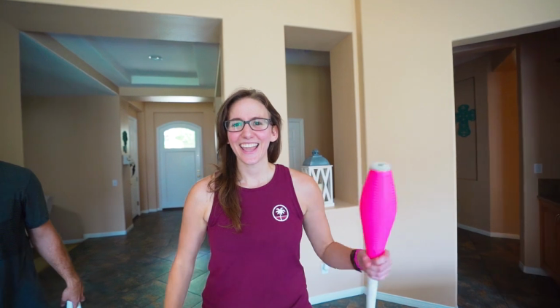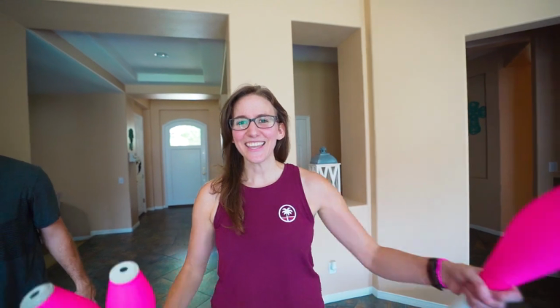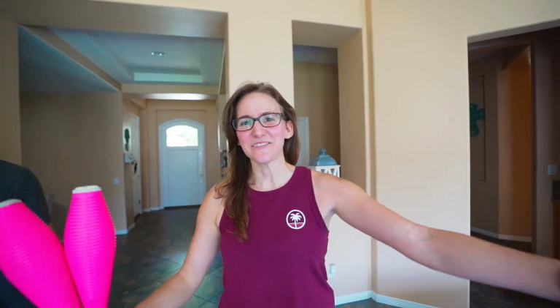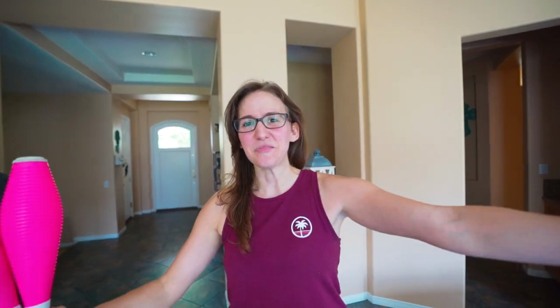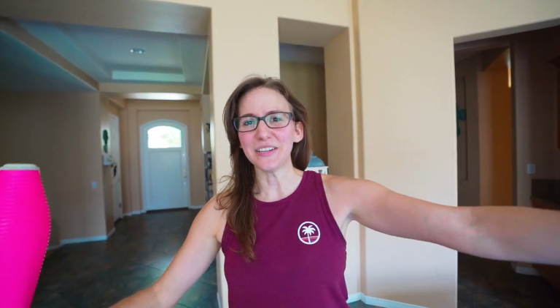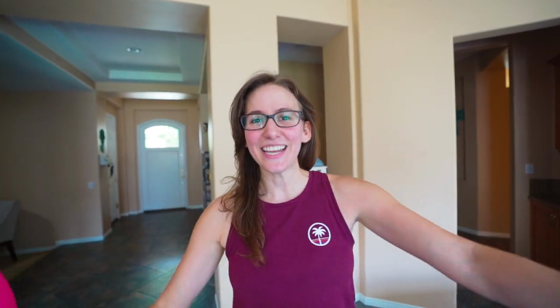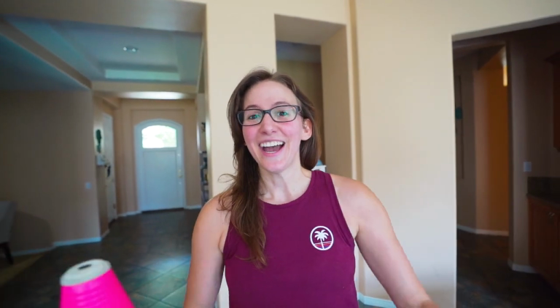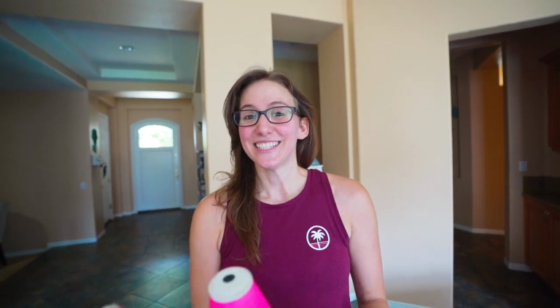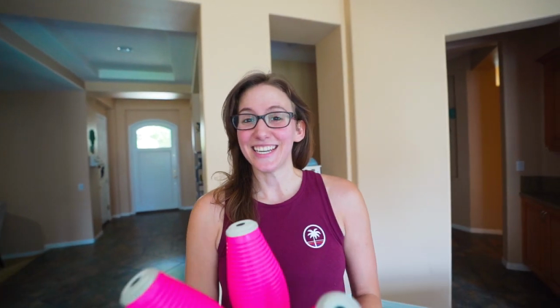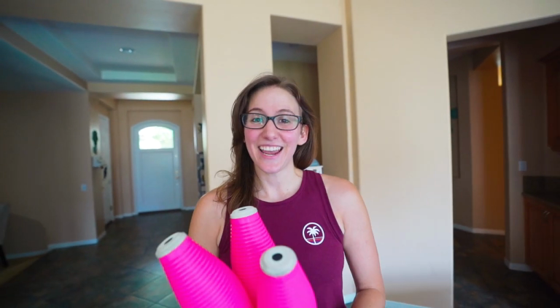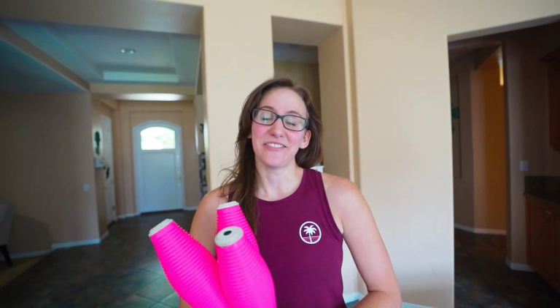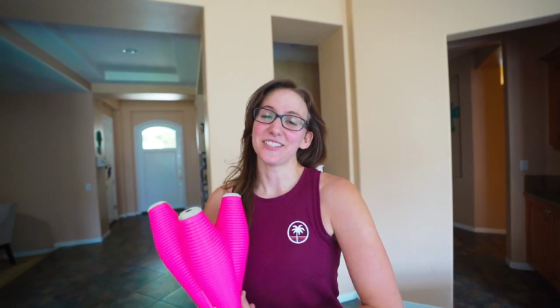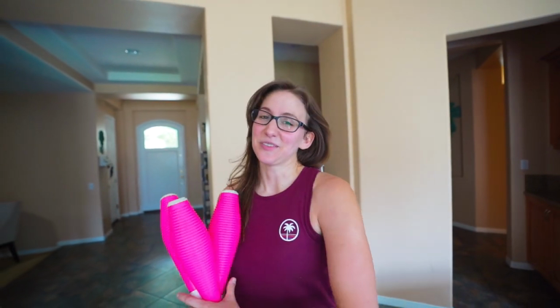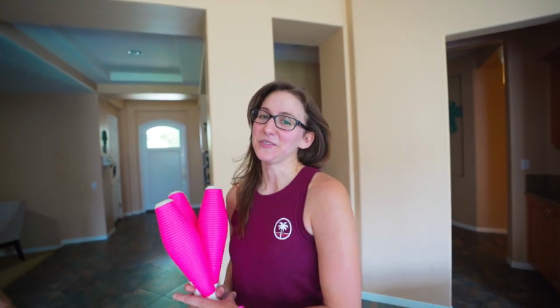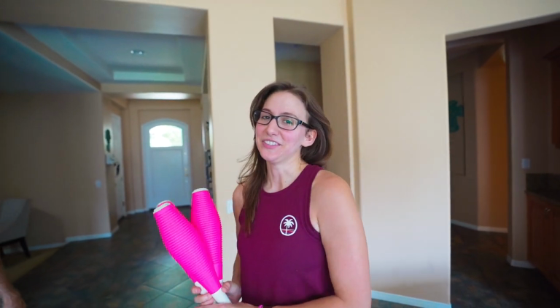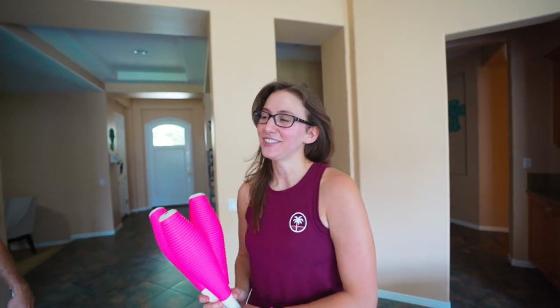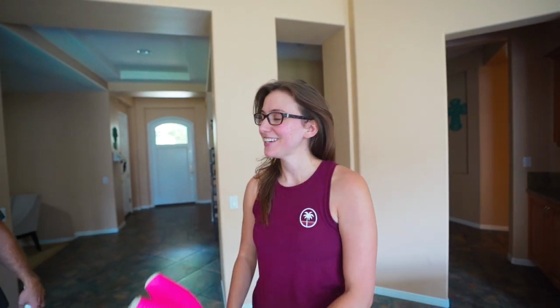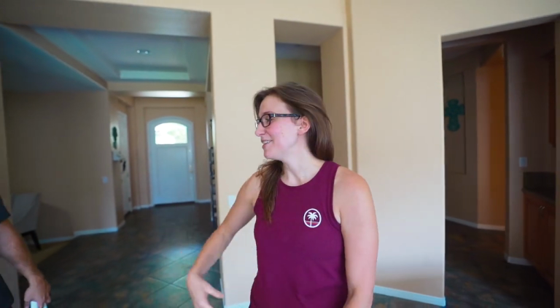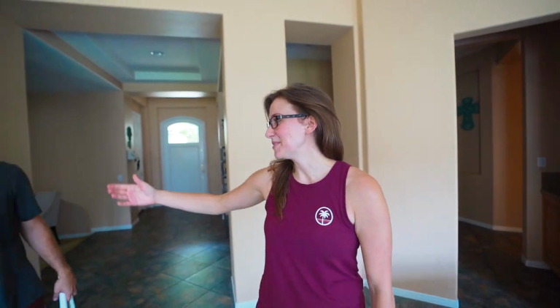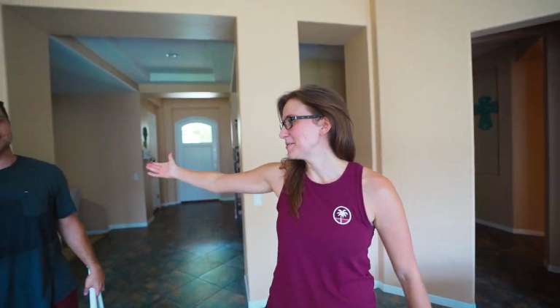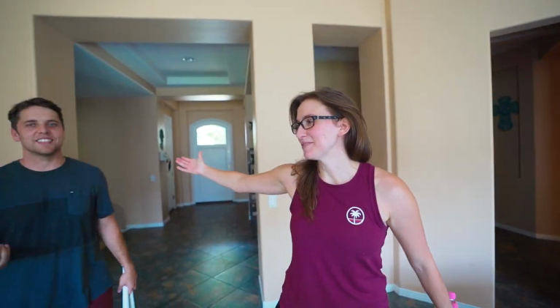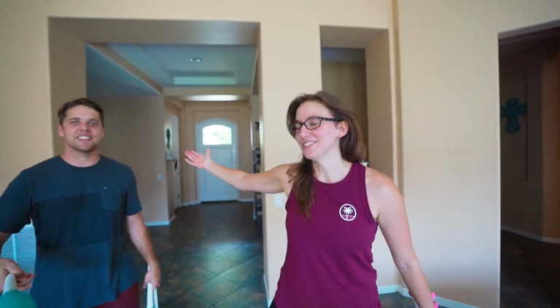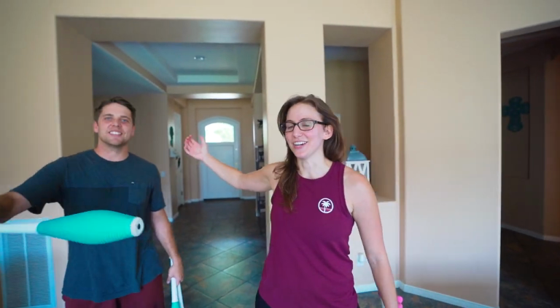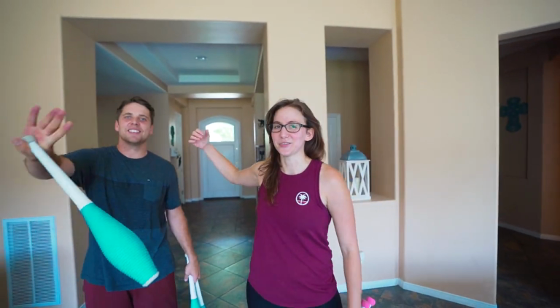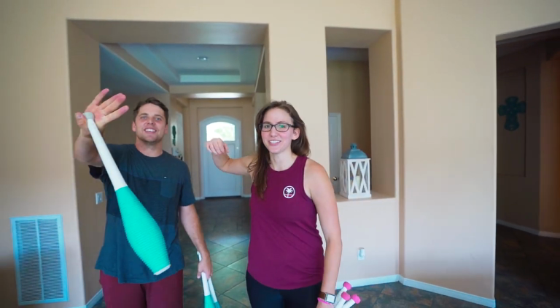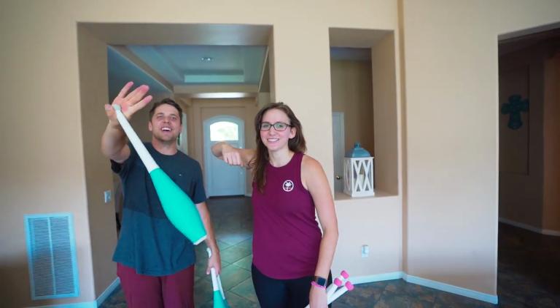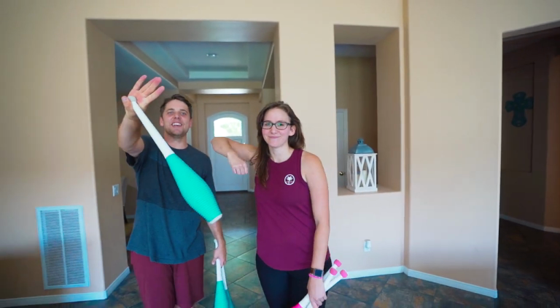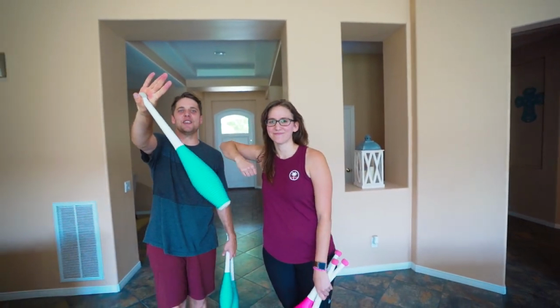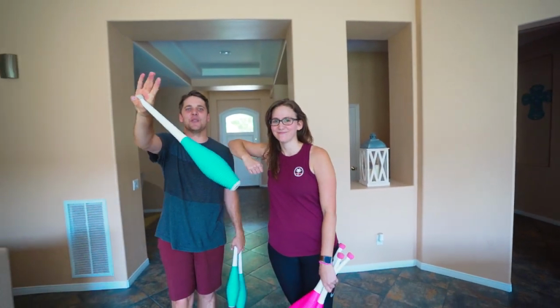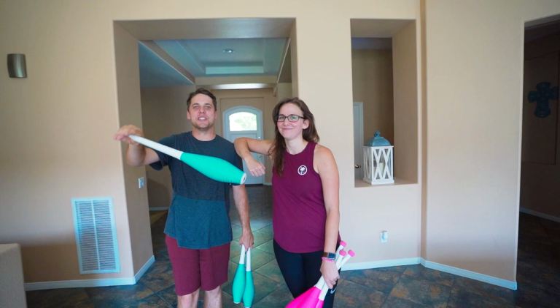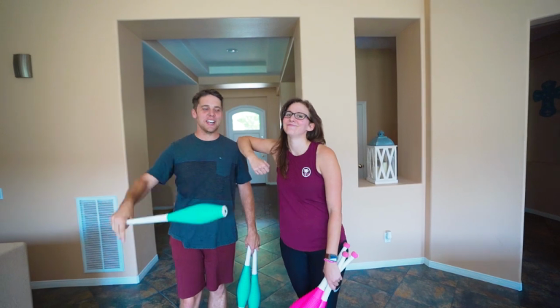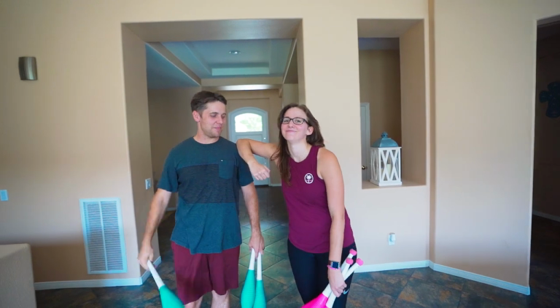Hey everybody! Today I've got something really fun. I'm here with my friend Josh Horton. Hello! What's up?